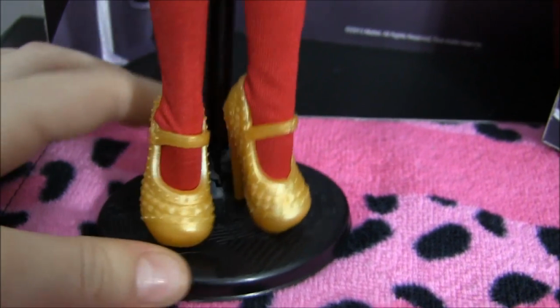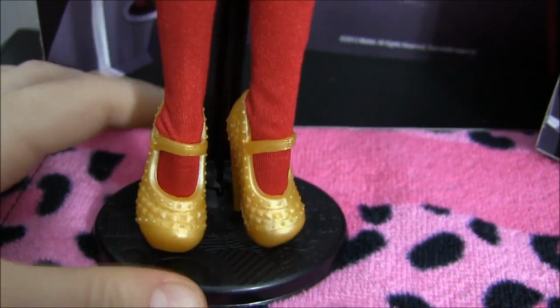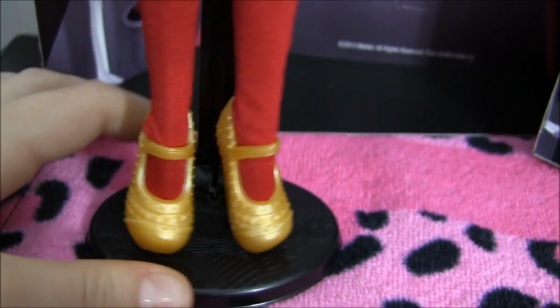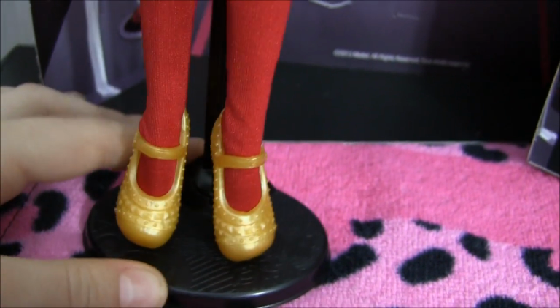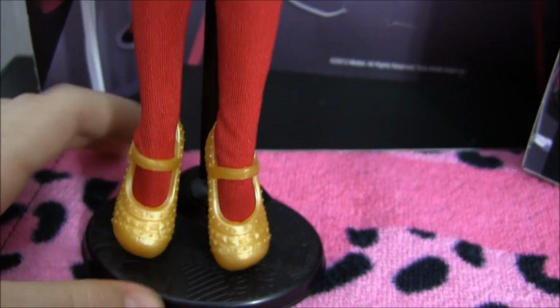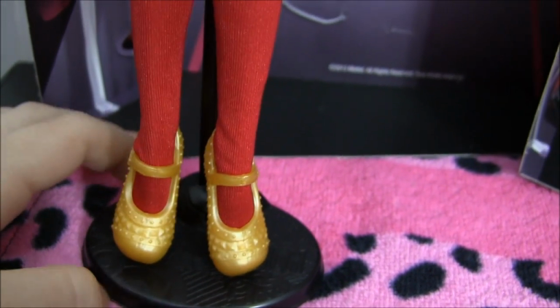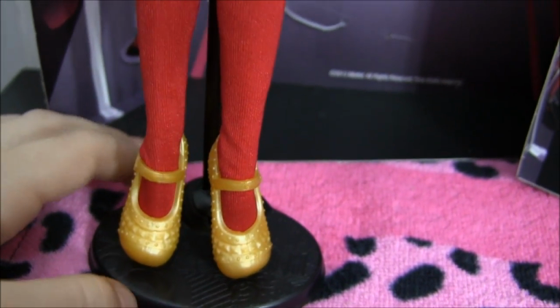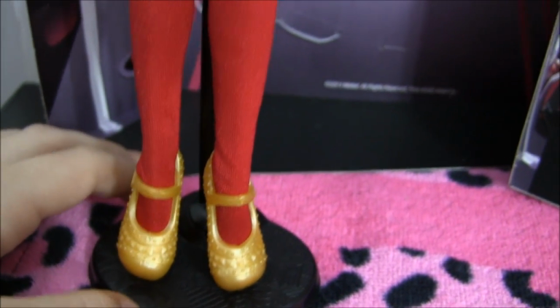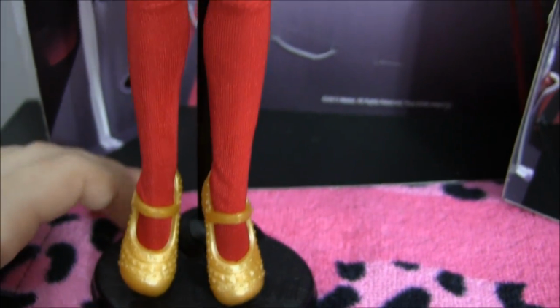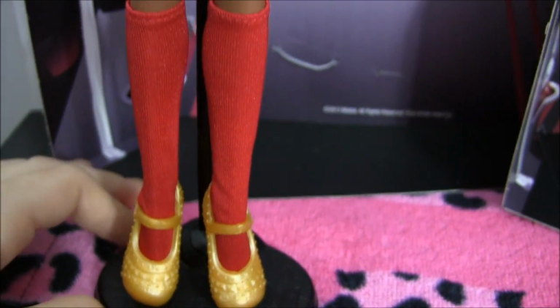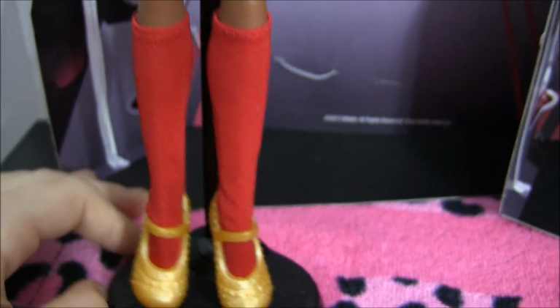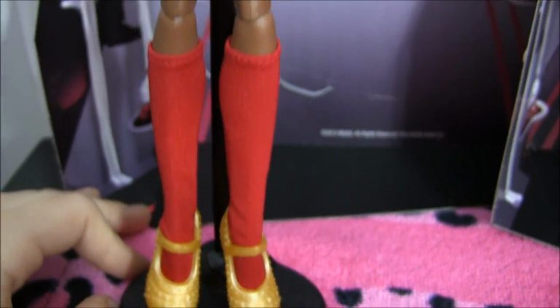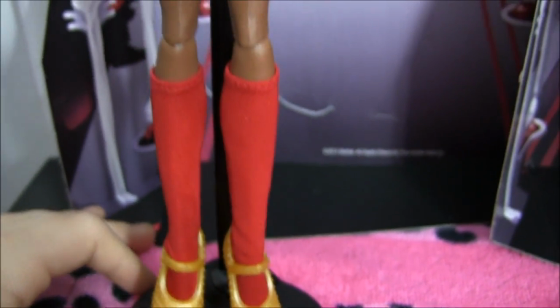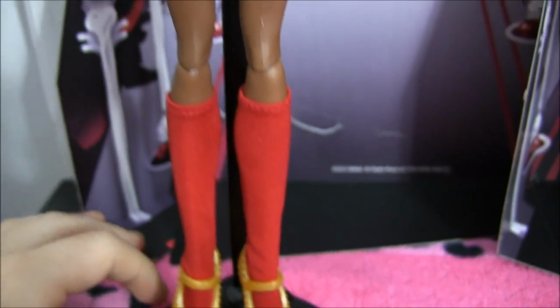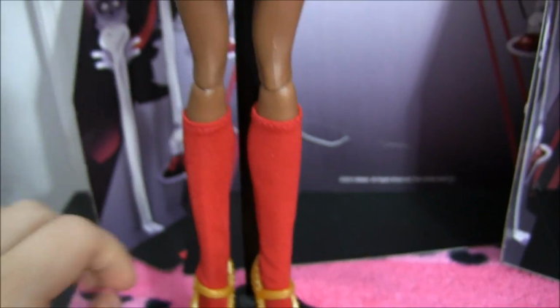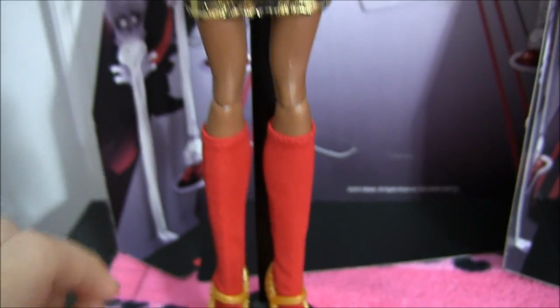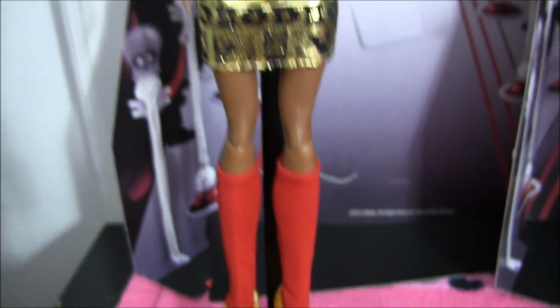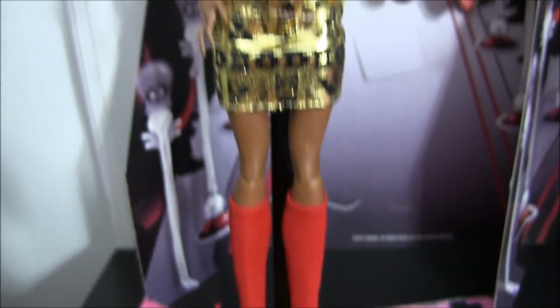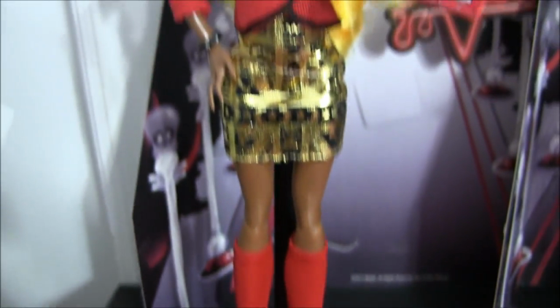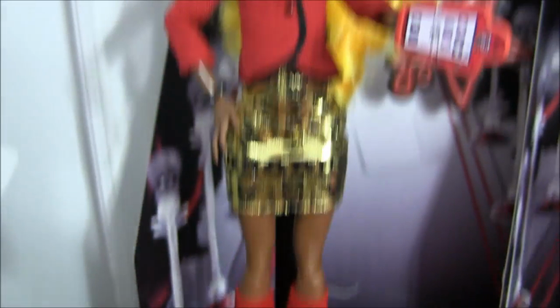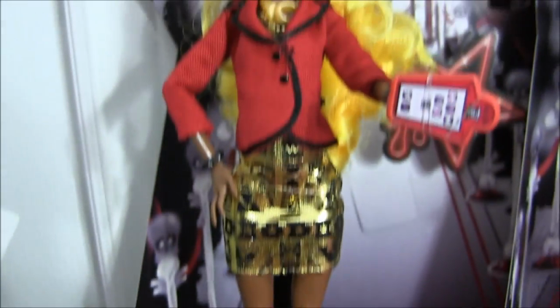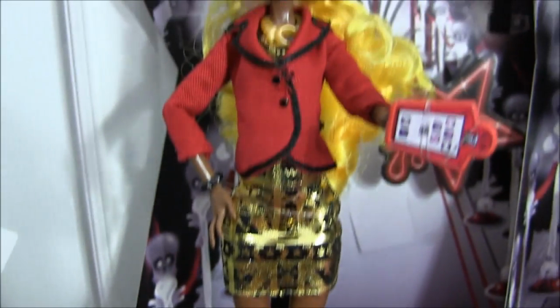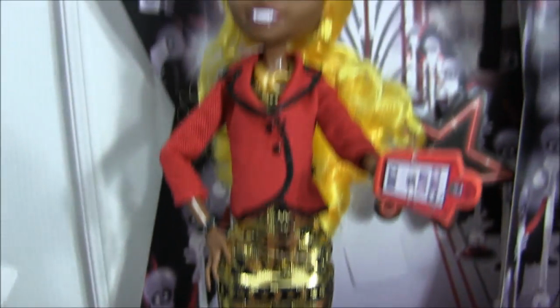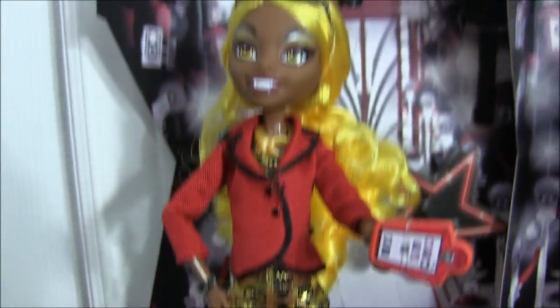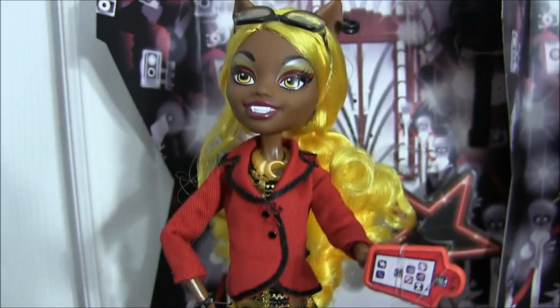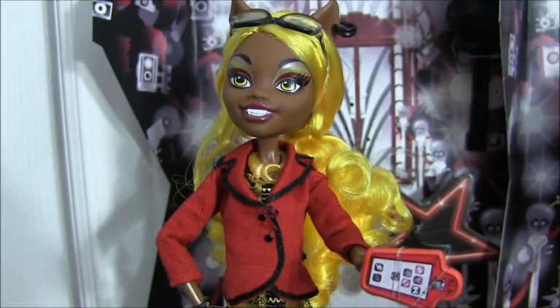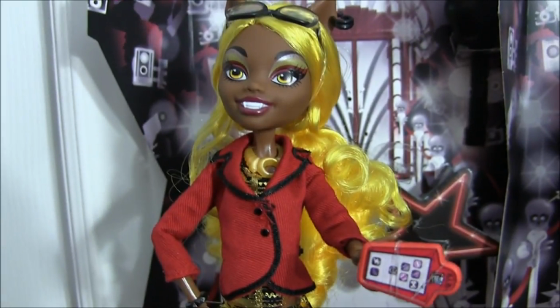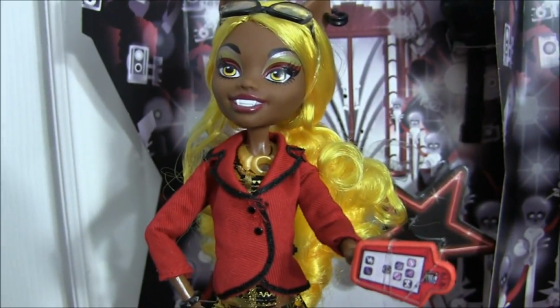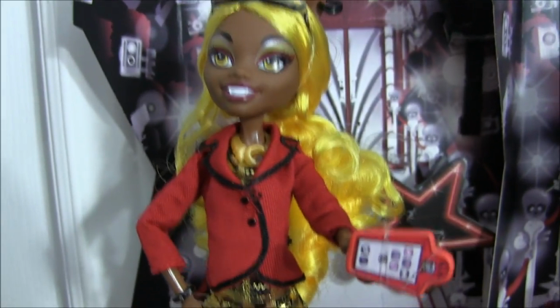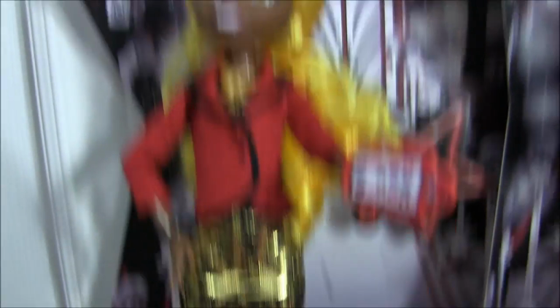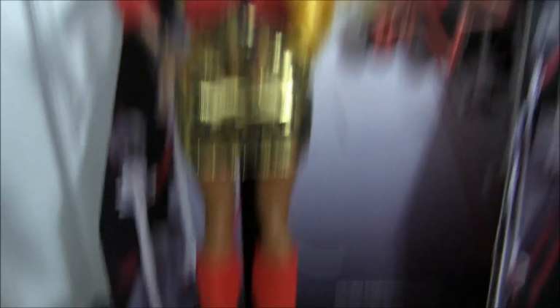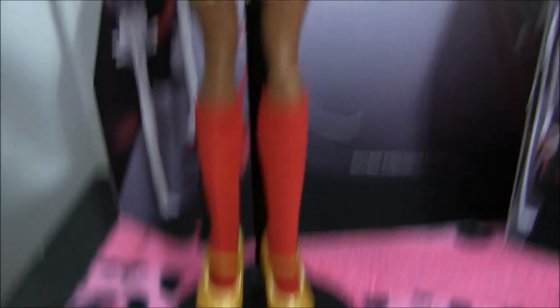I love everything about this doll, and yes, they do come with a stand — yay for Stan. So that's it for Claudia.